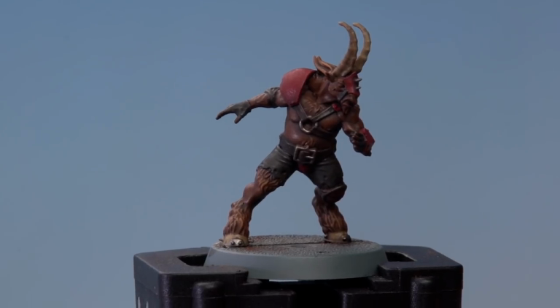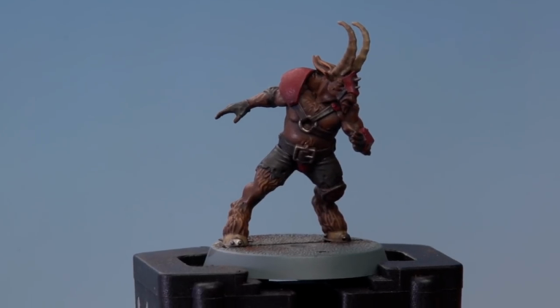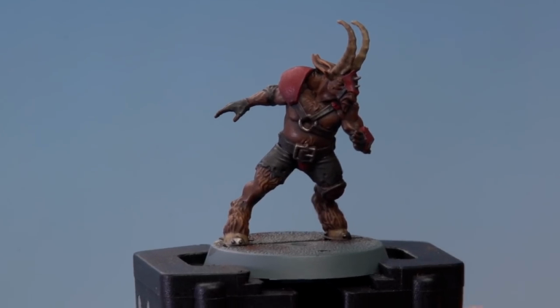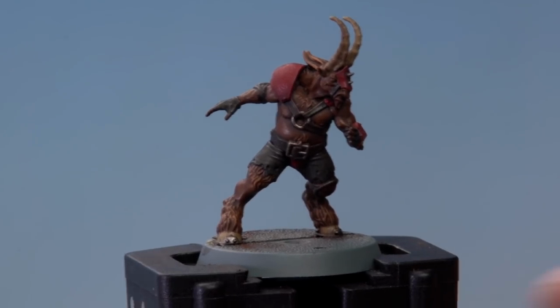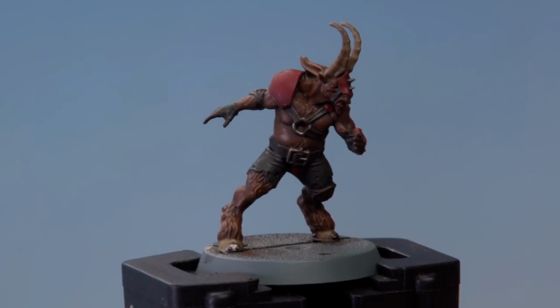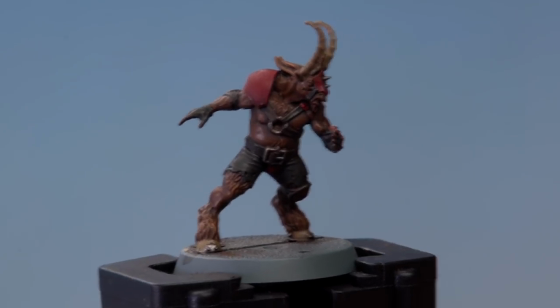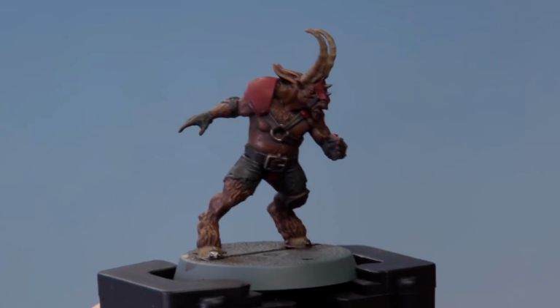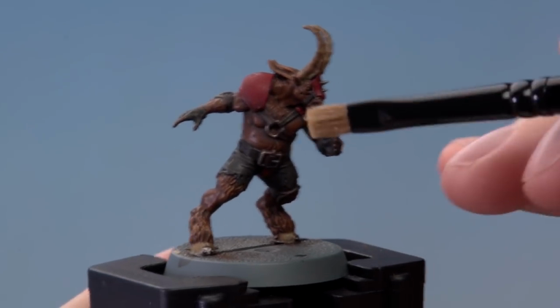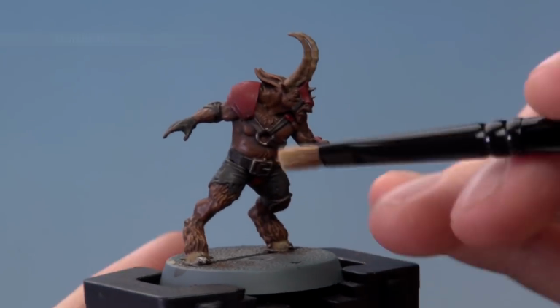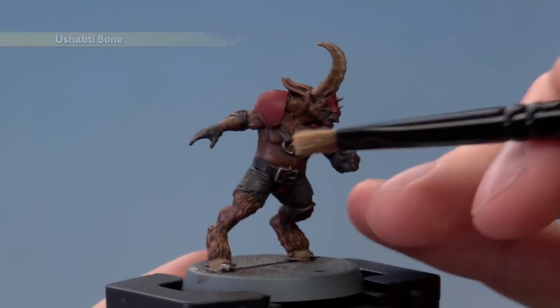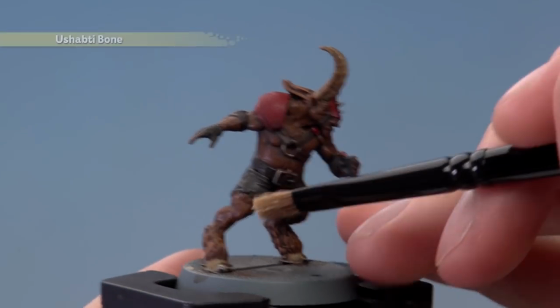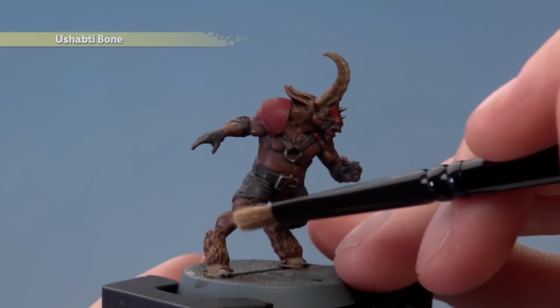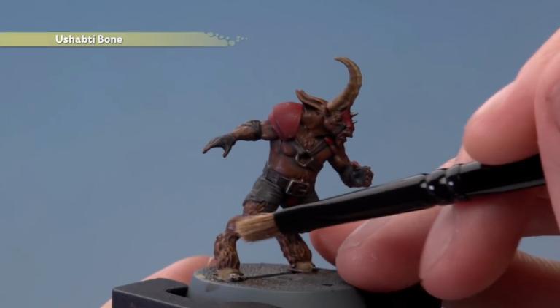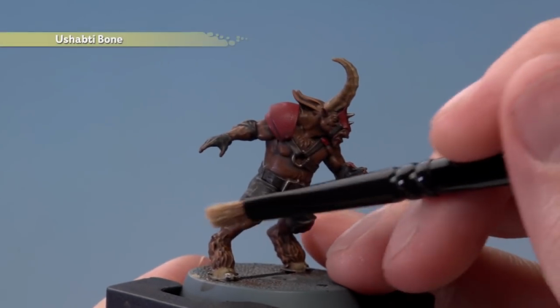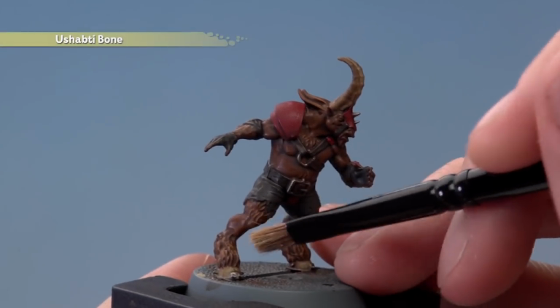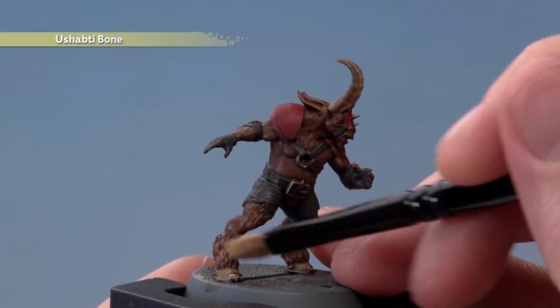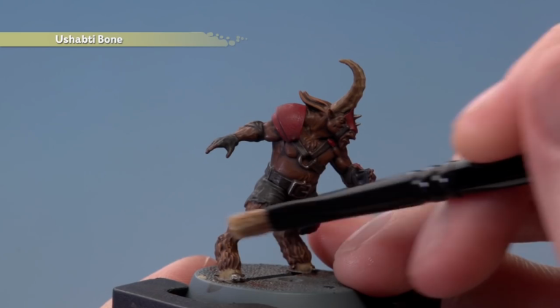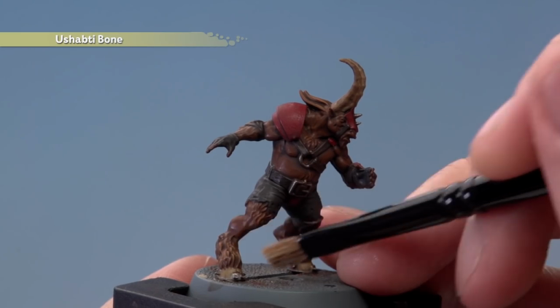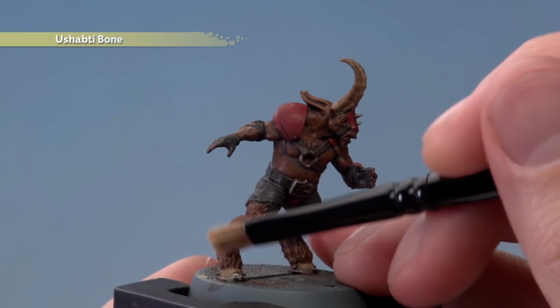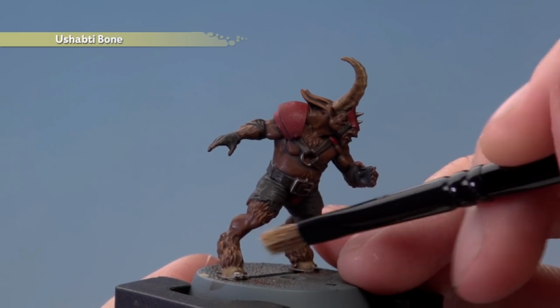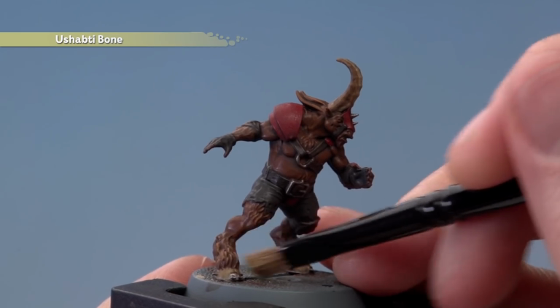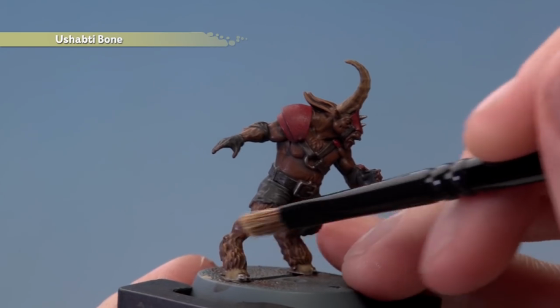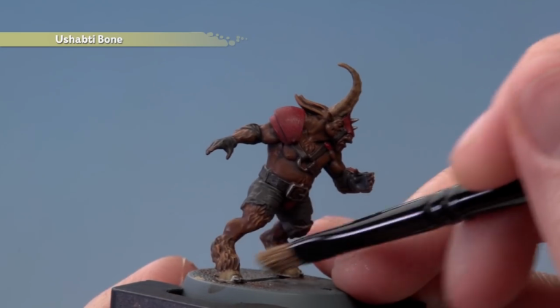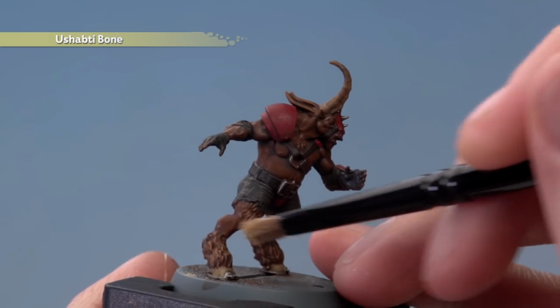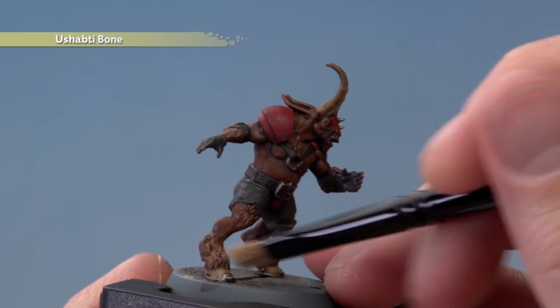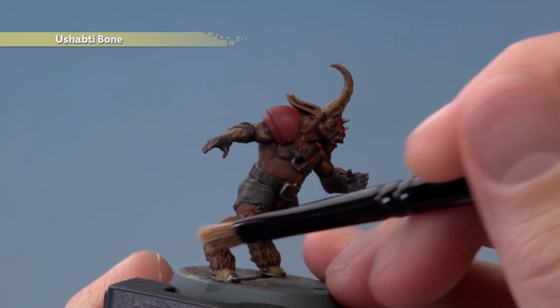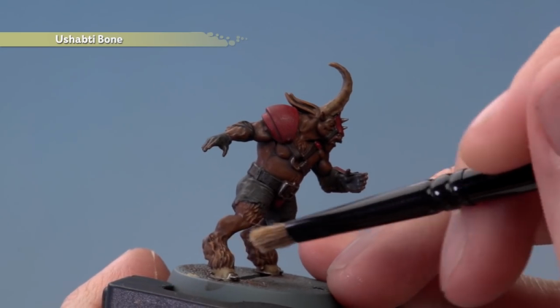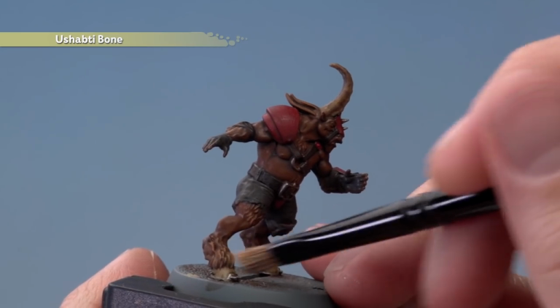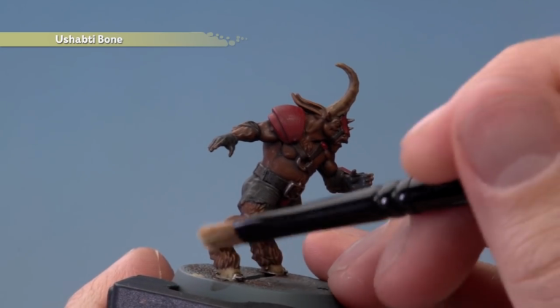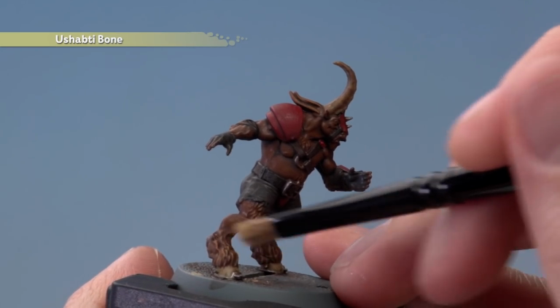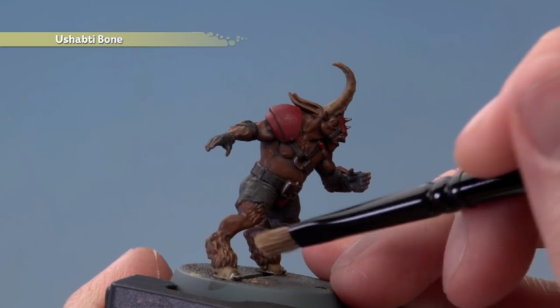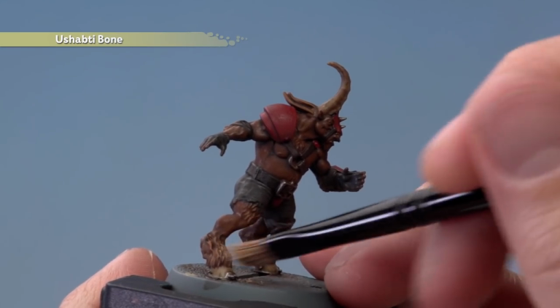Once you've finished with that, it's then time to do a second dry brush, this time with Ushabti Bone, and just a bit lighter than the previous one, just to add a bit more of a sharper highlight to the fur.